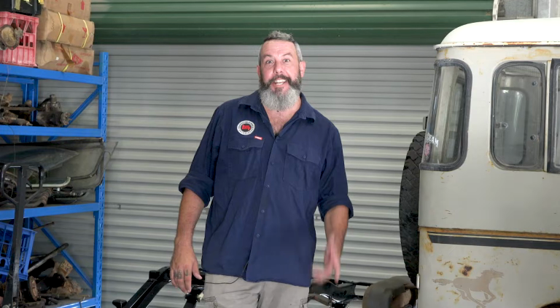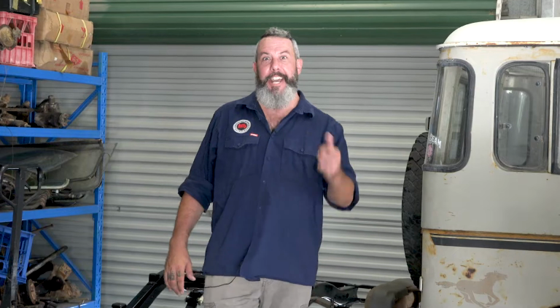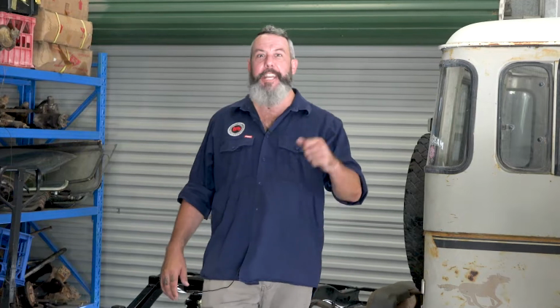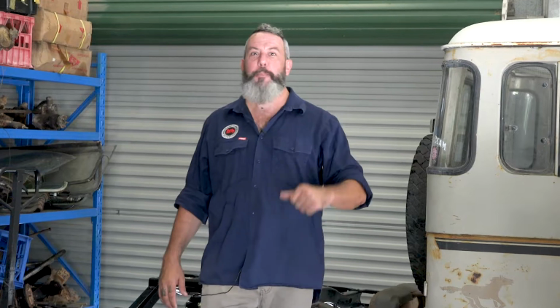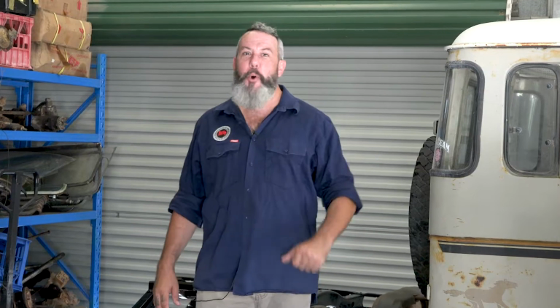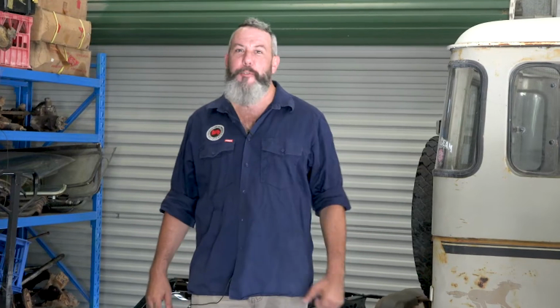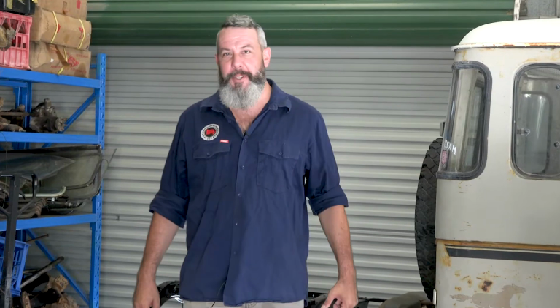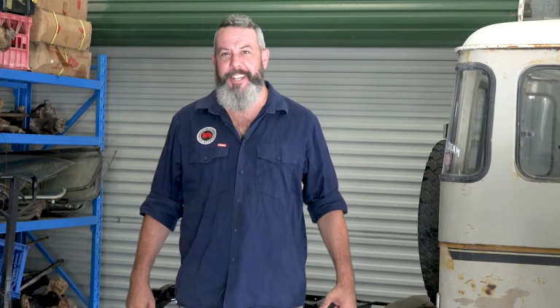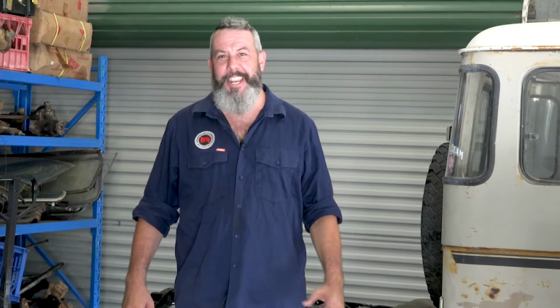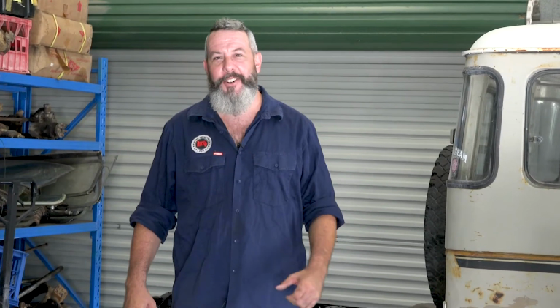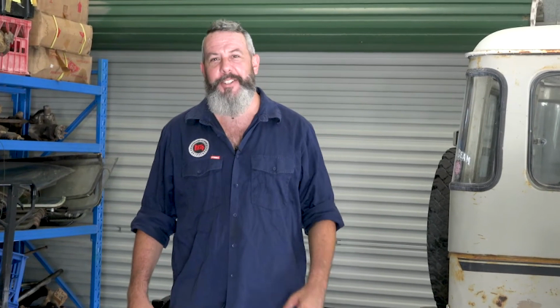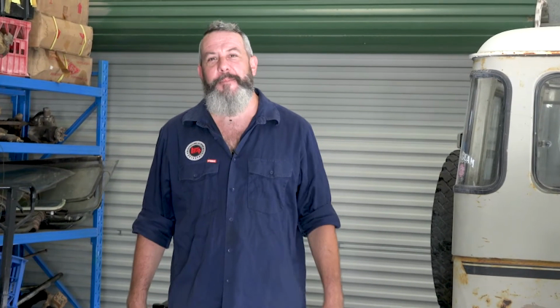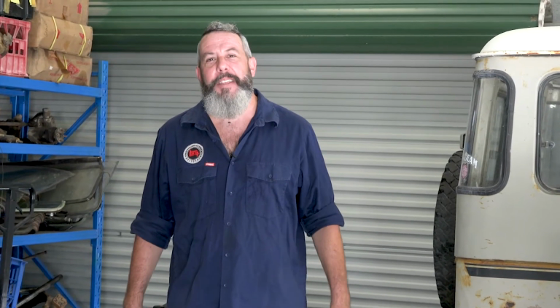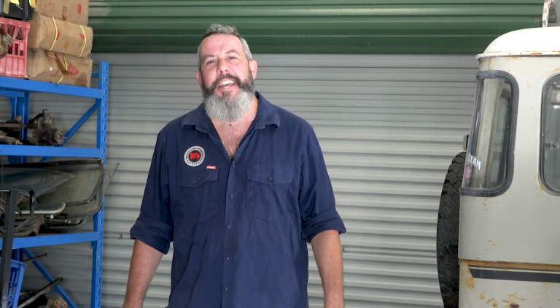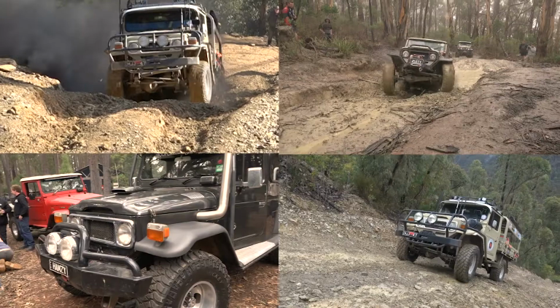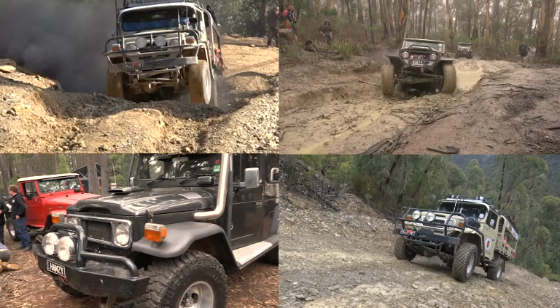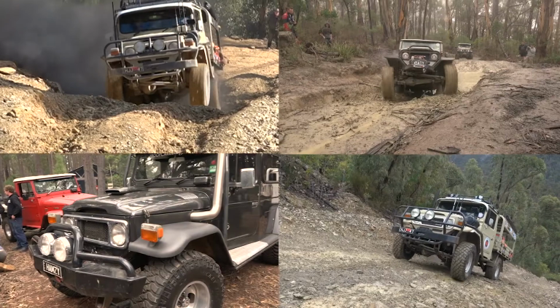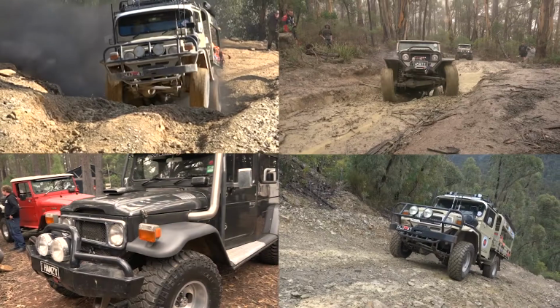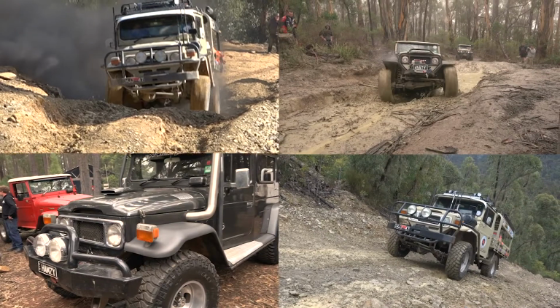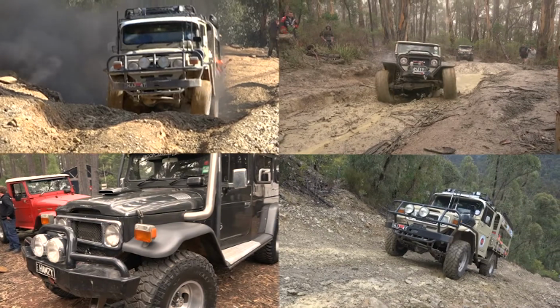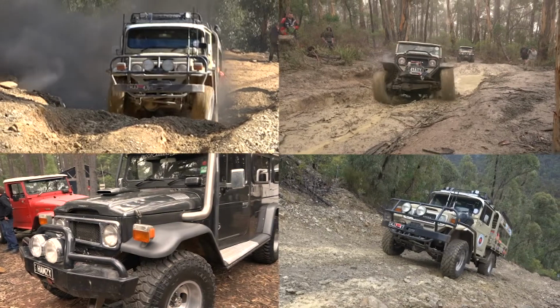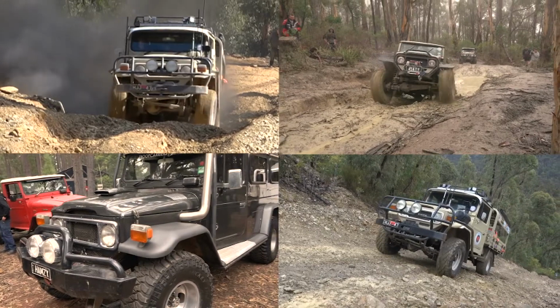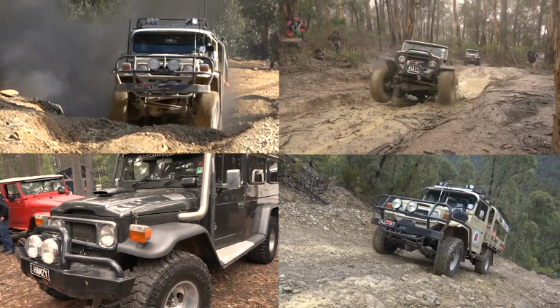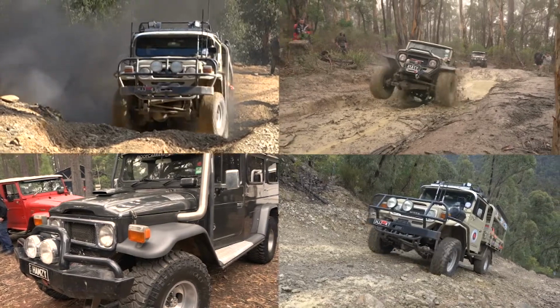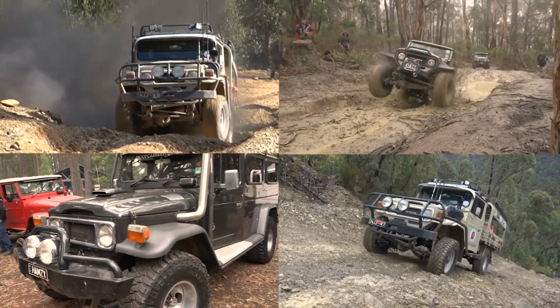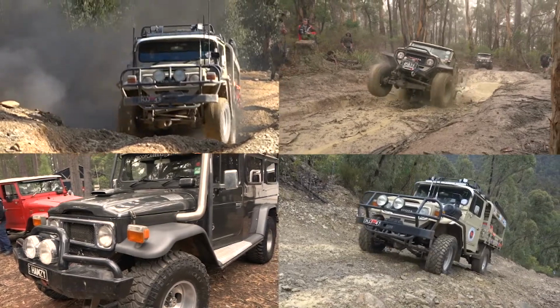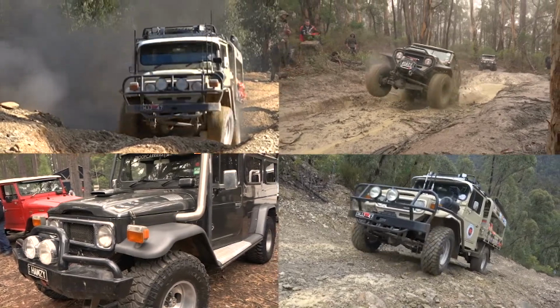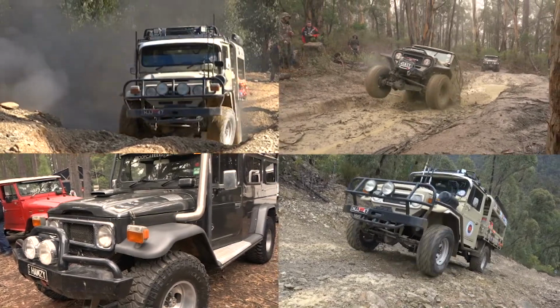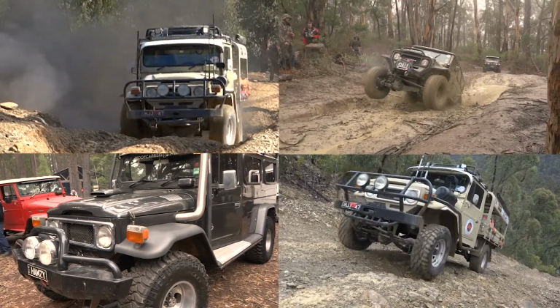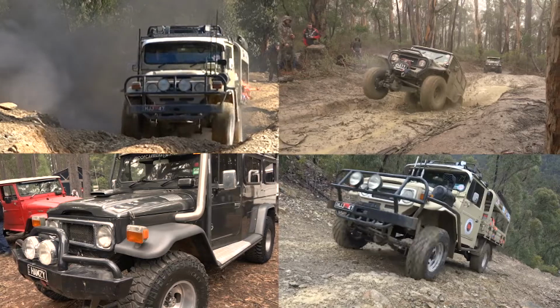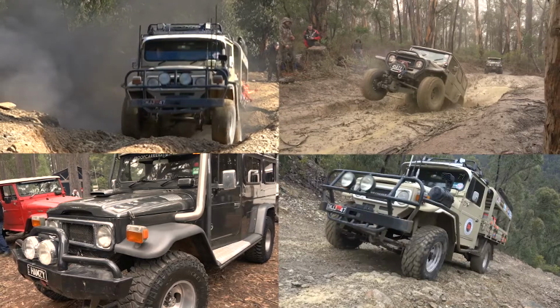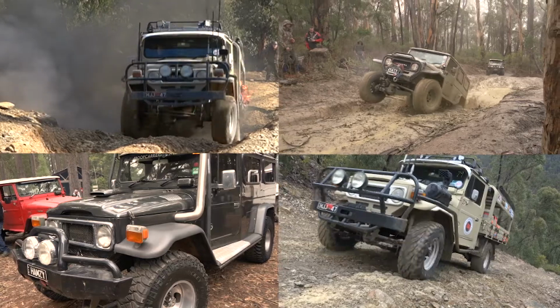G'day, it's Paul from Mr Landcruiser. It's so exciting to be involved with early Landcruisers.